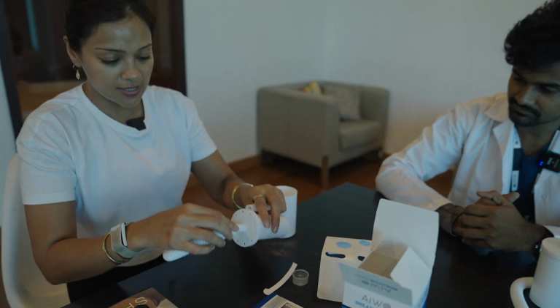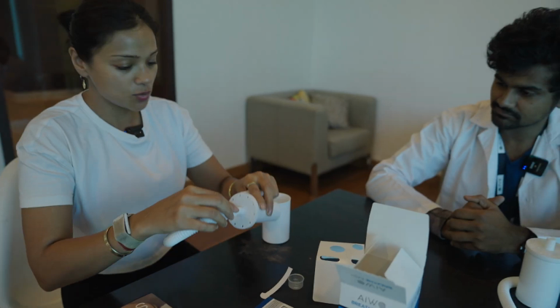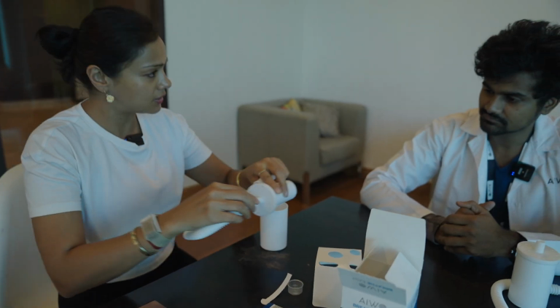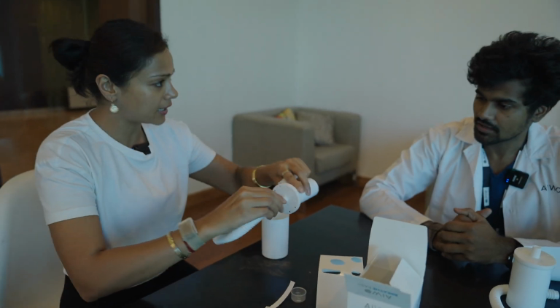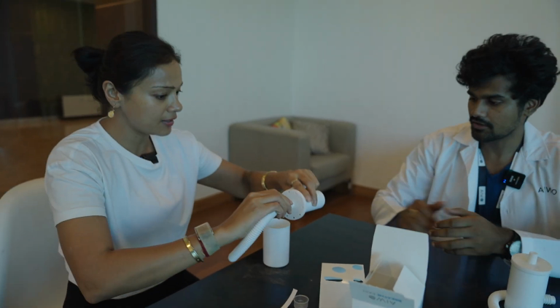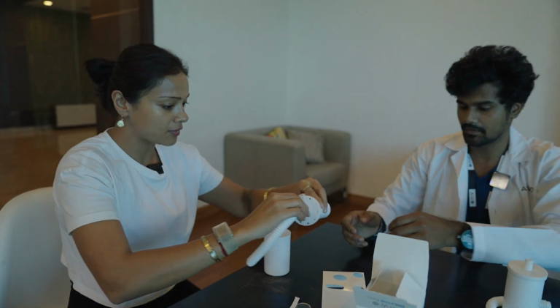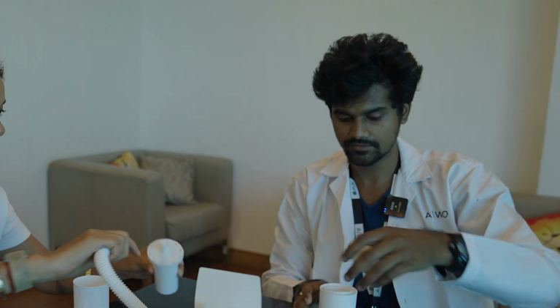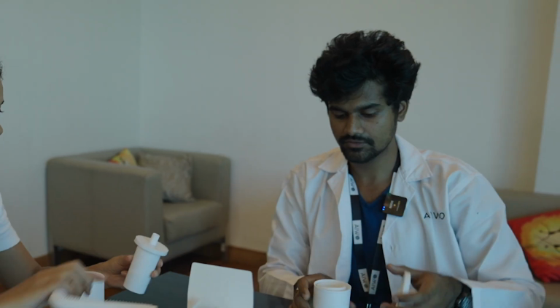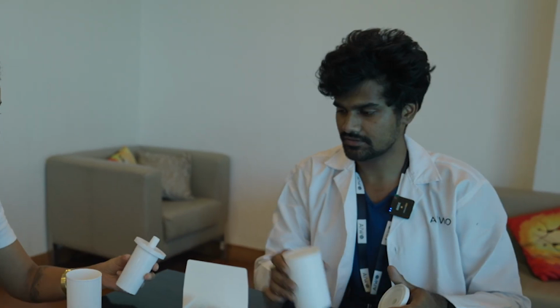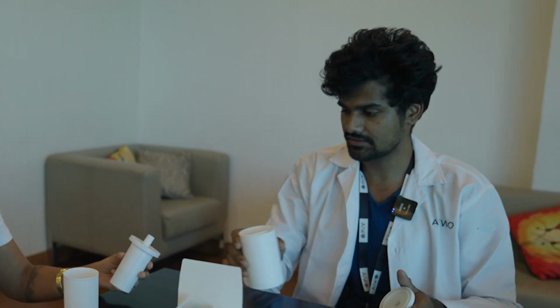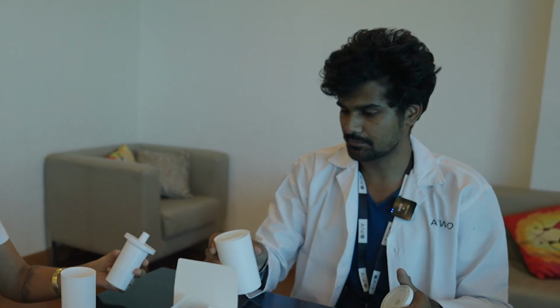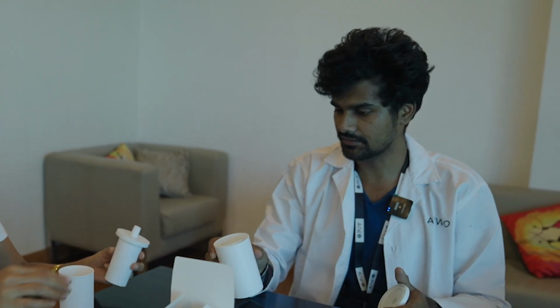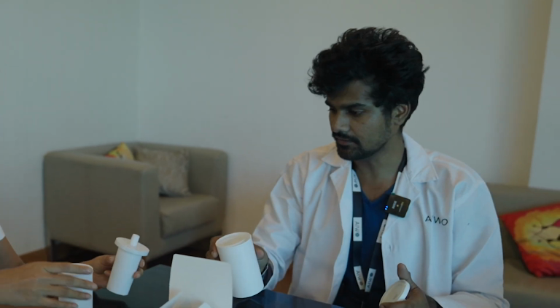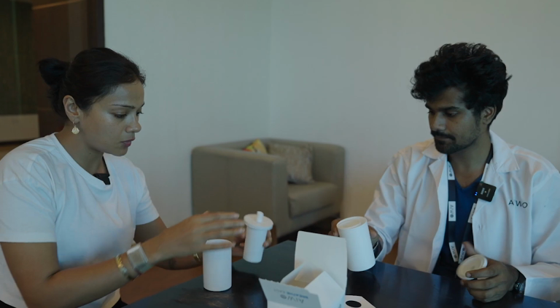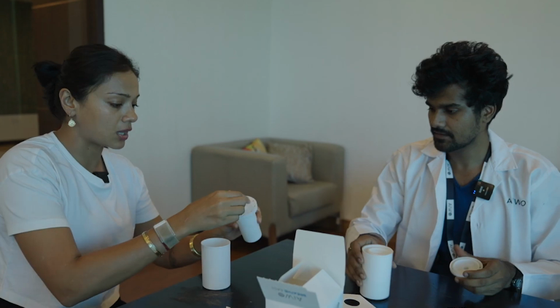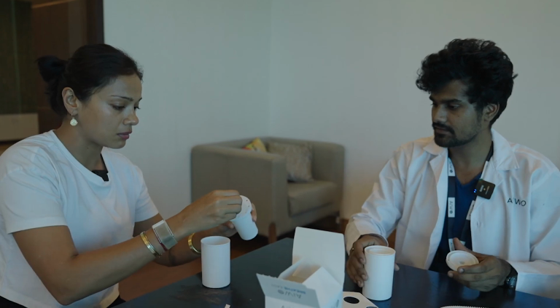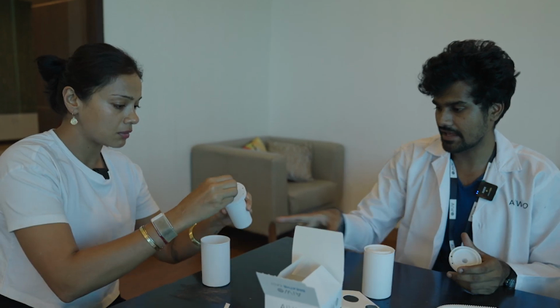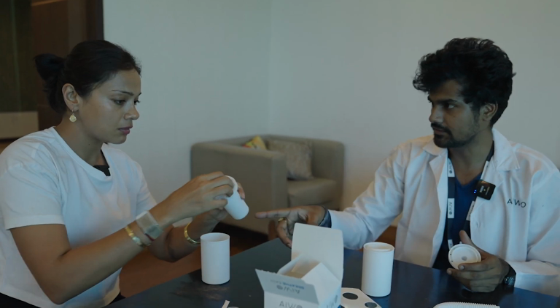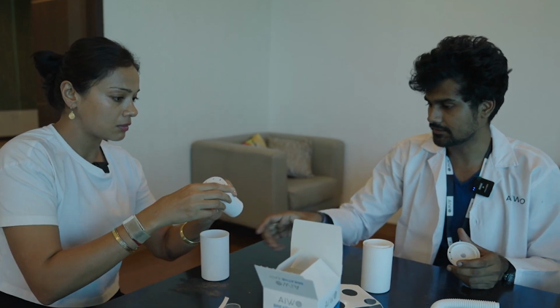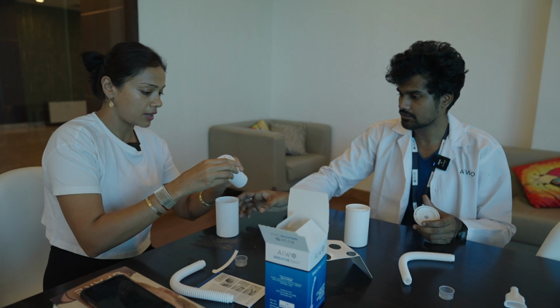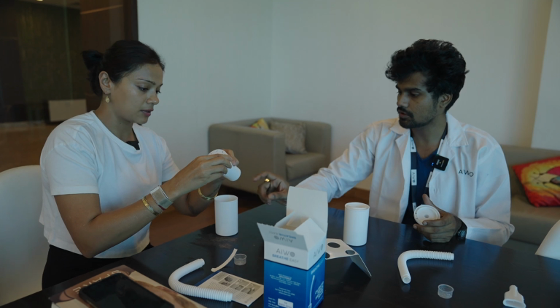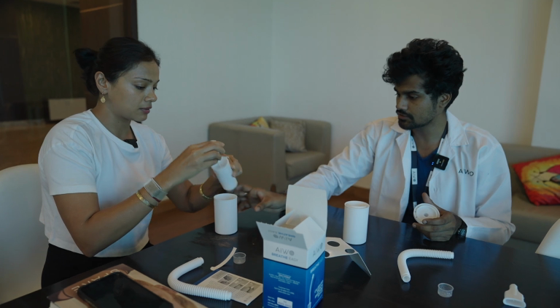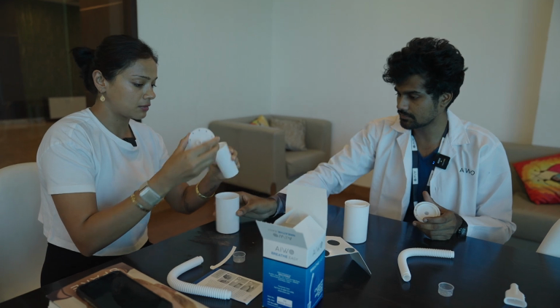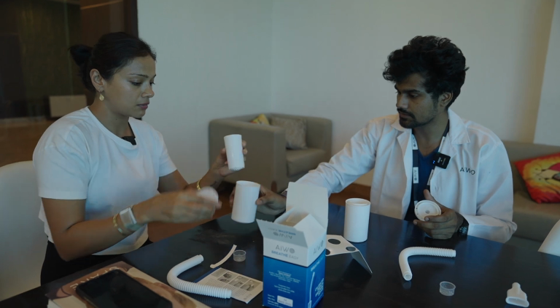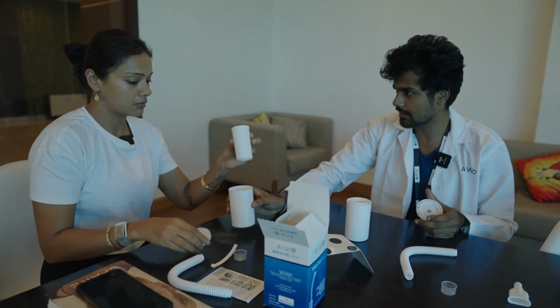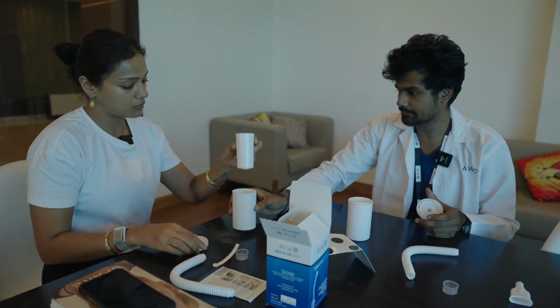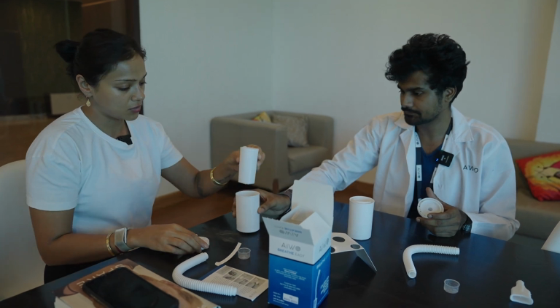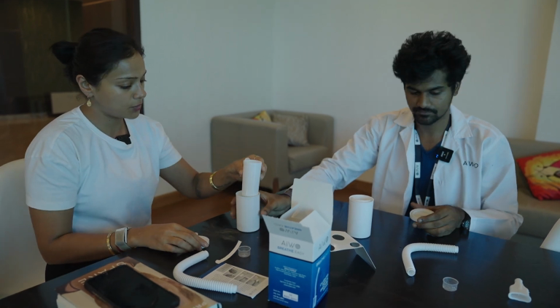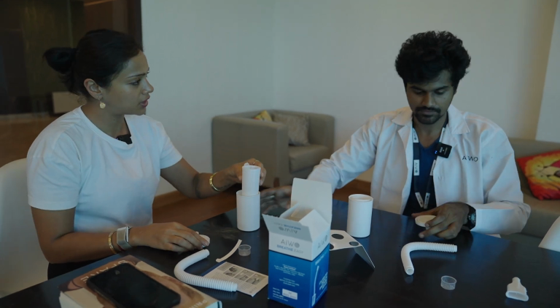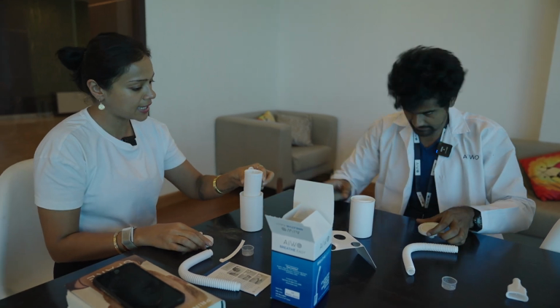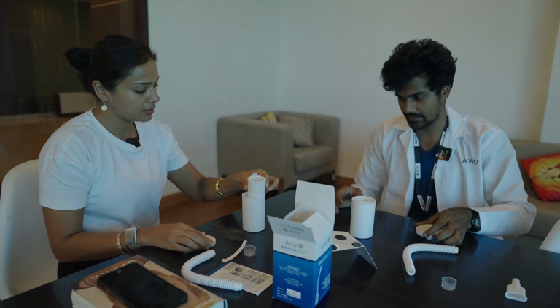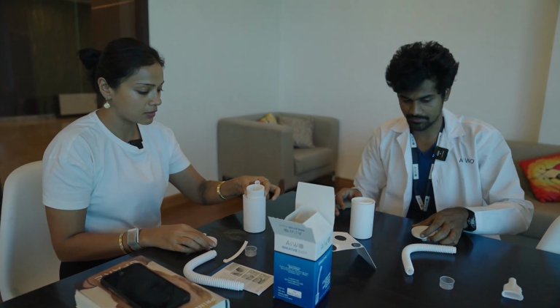This goes here, correct? No ma'am. So this is a separate thing — this is an air filter. It always should be in this cup. So I put it inside? Yes ma'am.